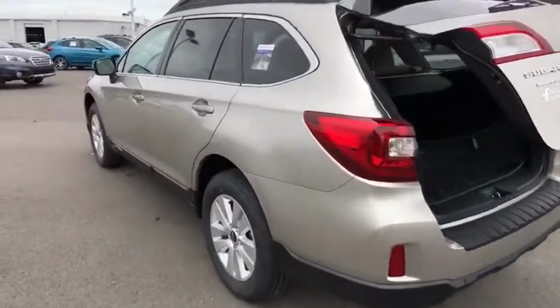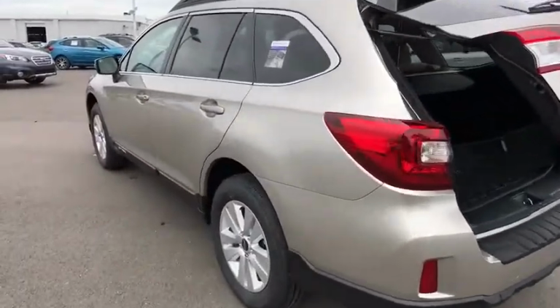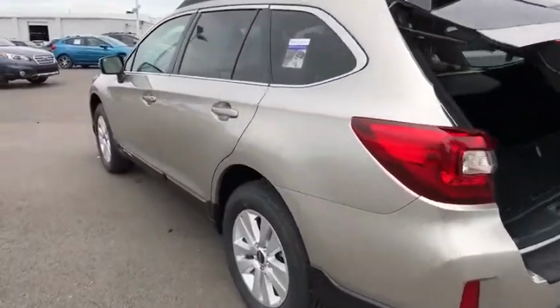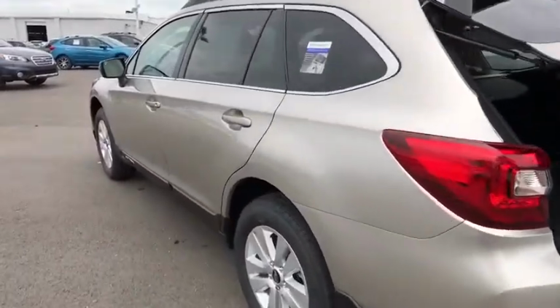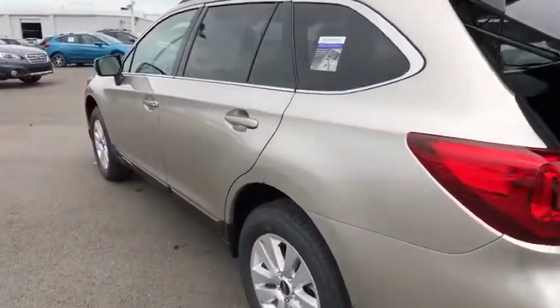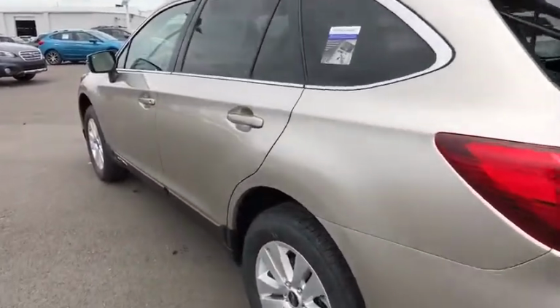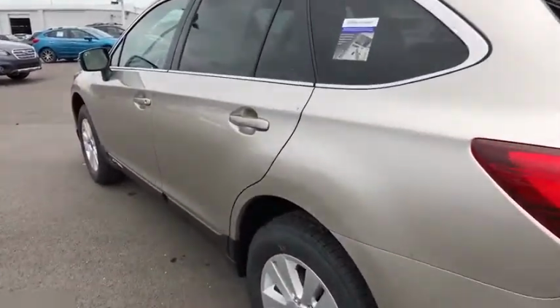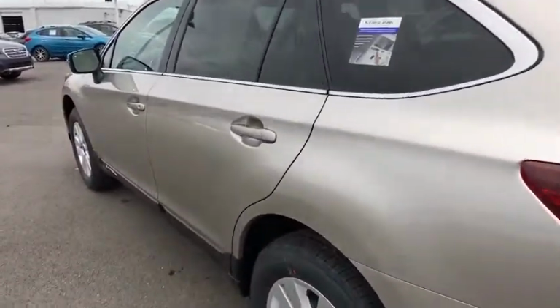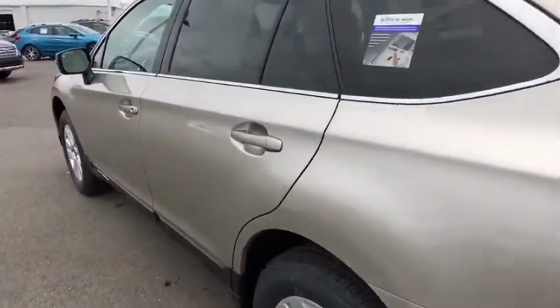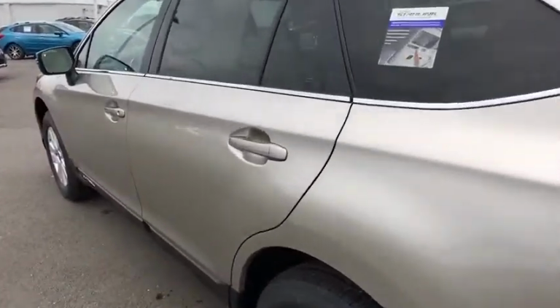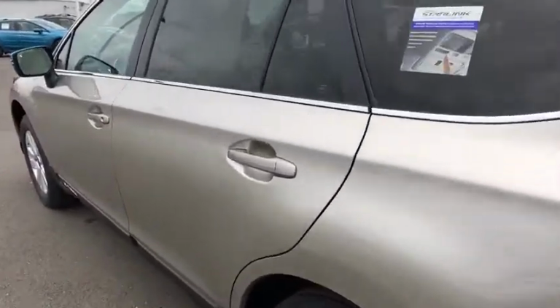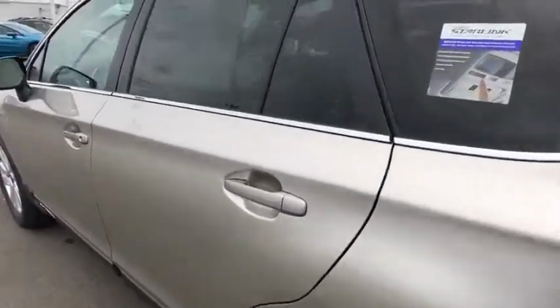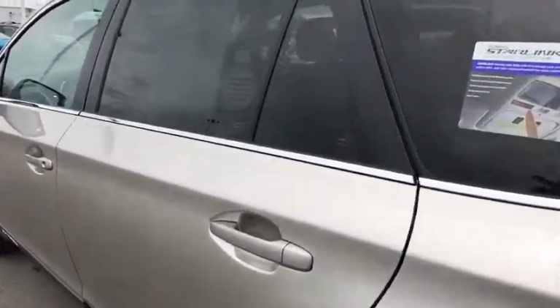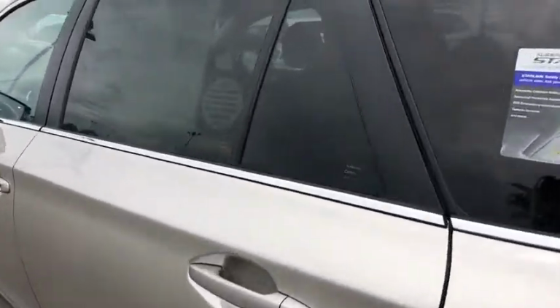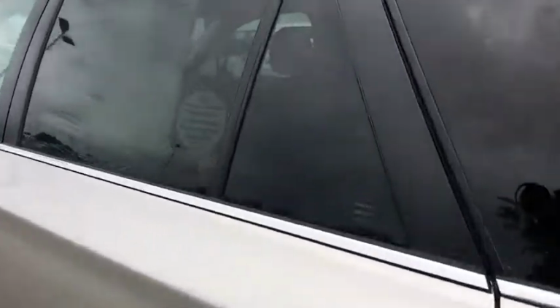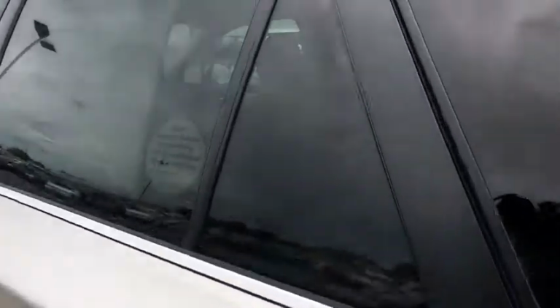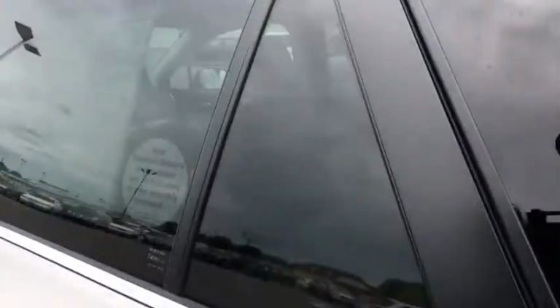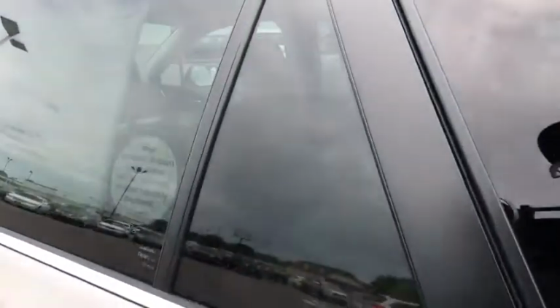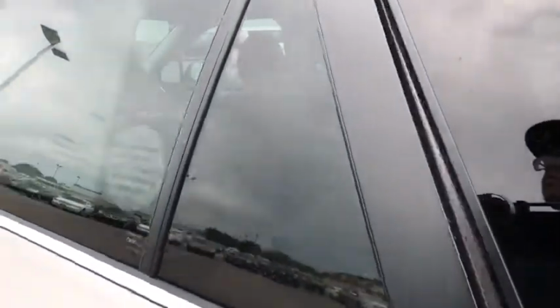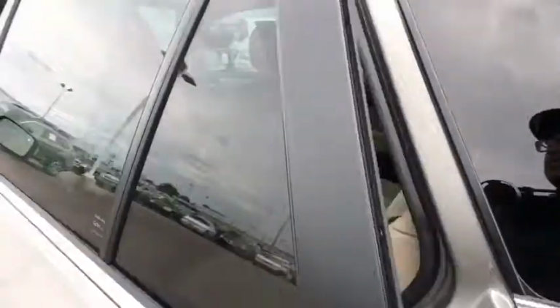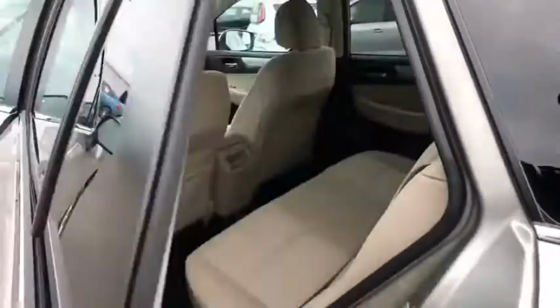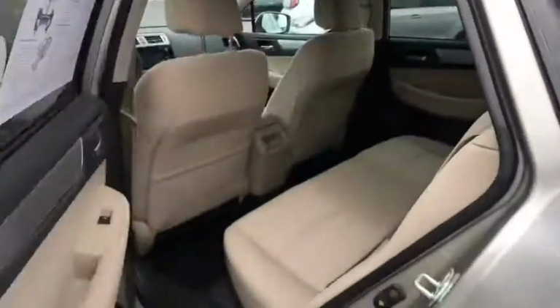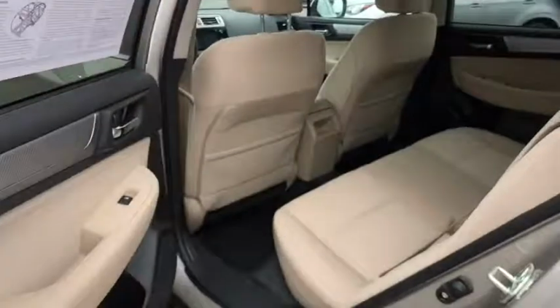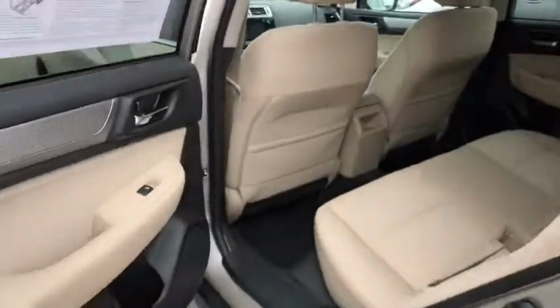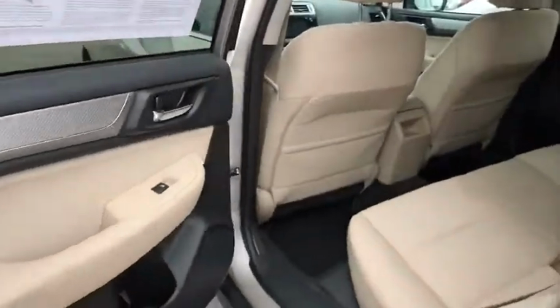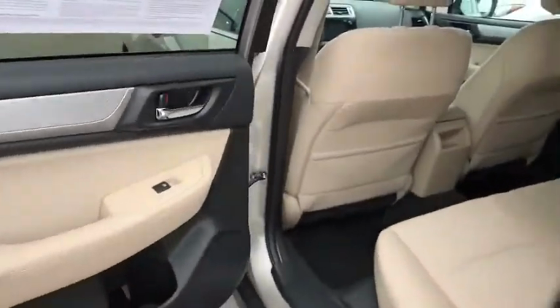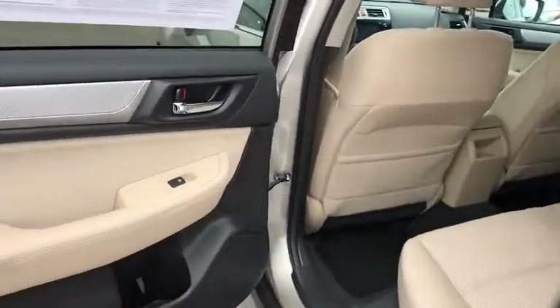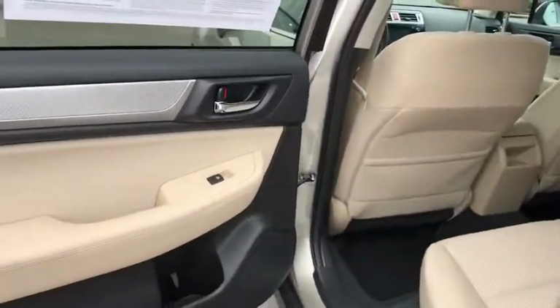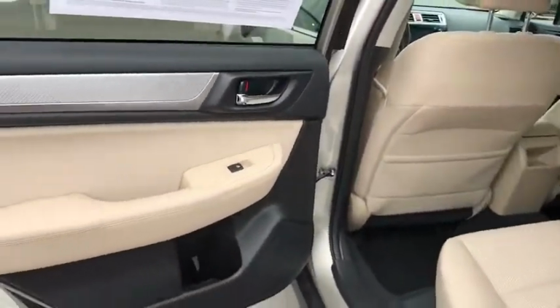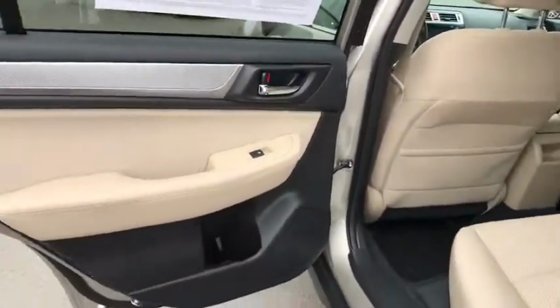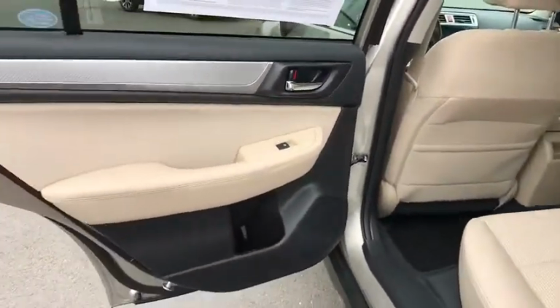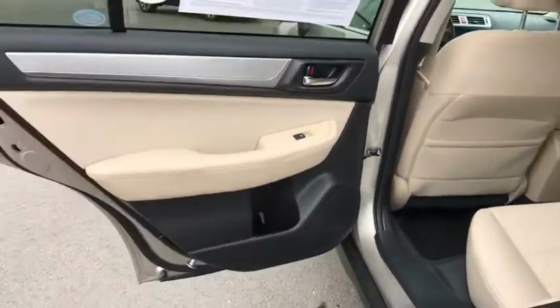Climate control, AM-FM stereo radio, bucket seats. Wouldn't you look great in this vehicle?